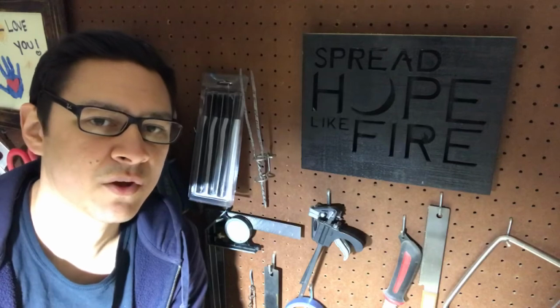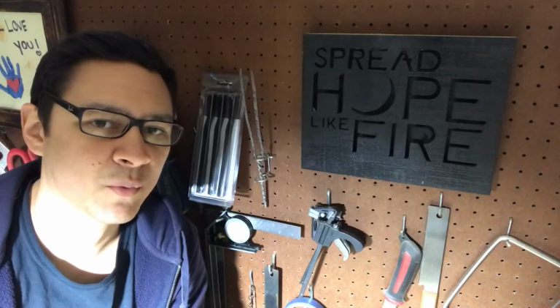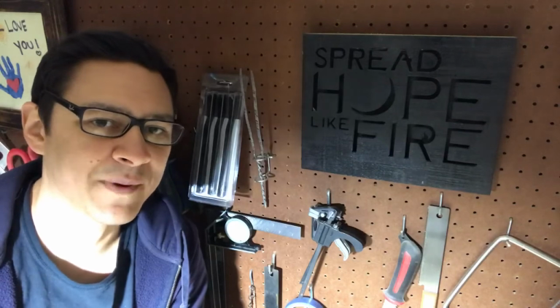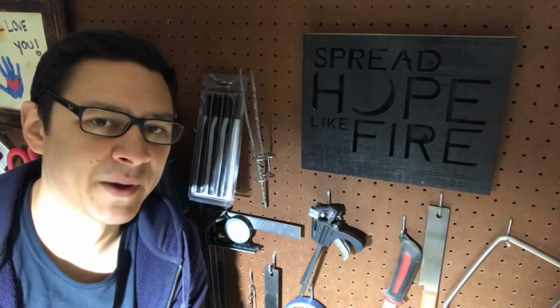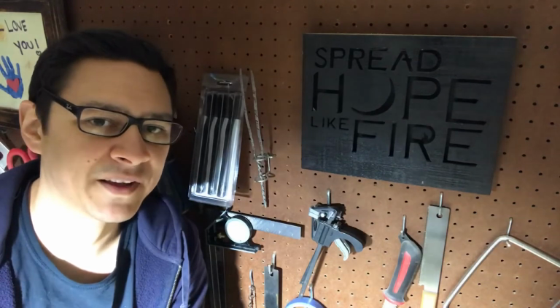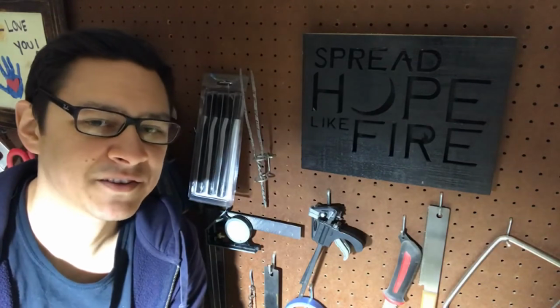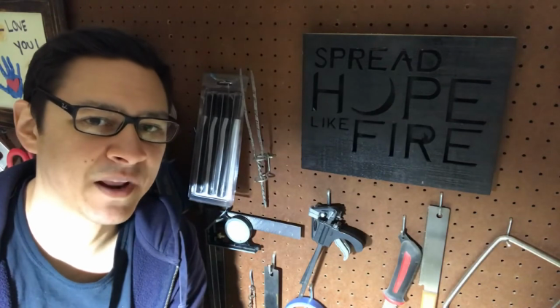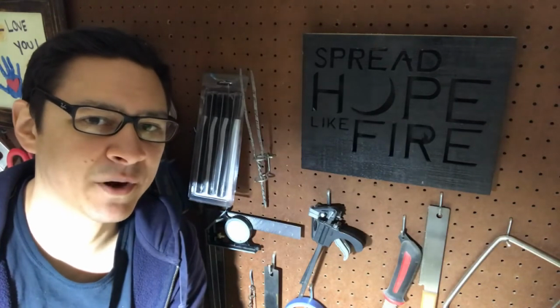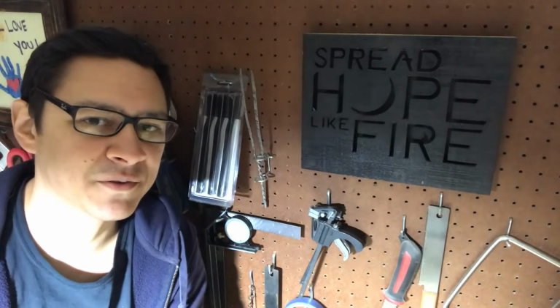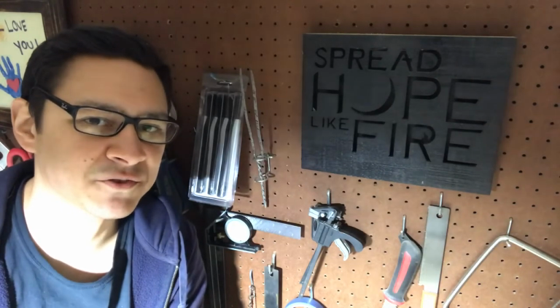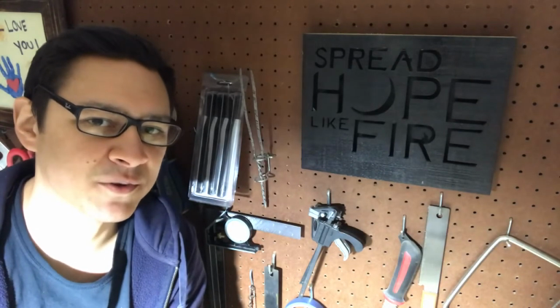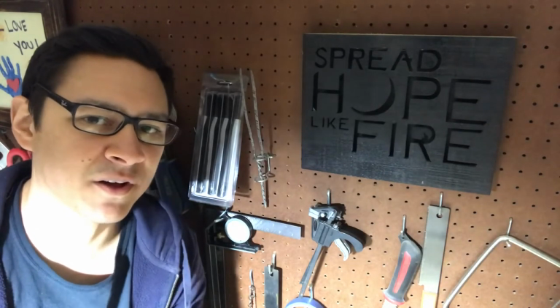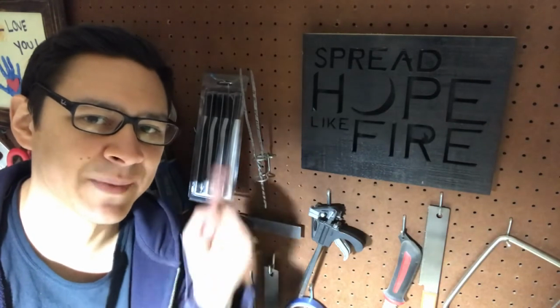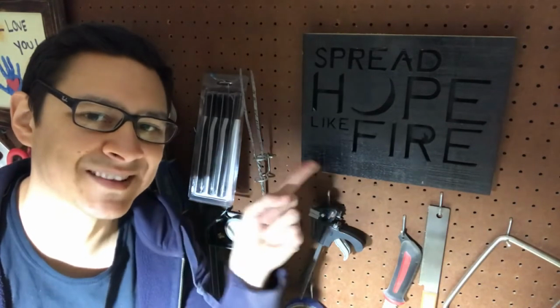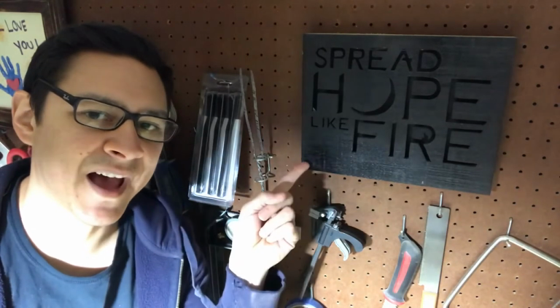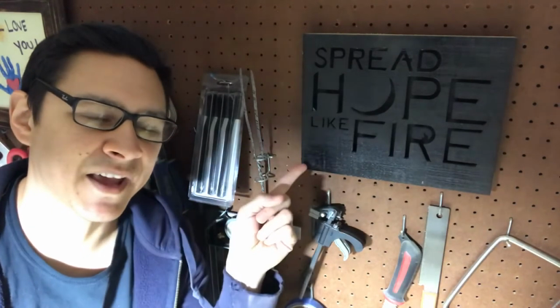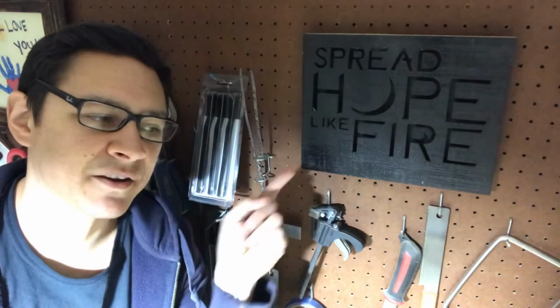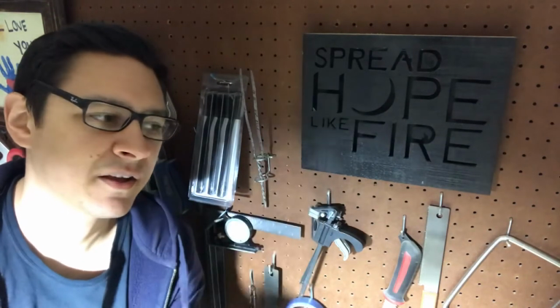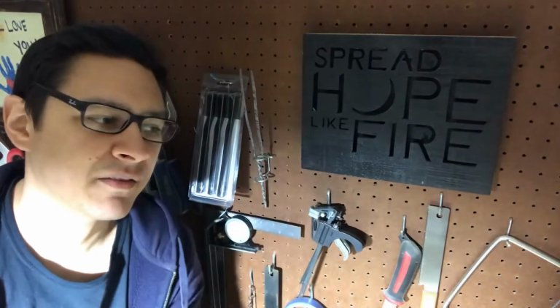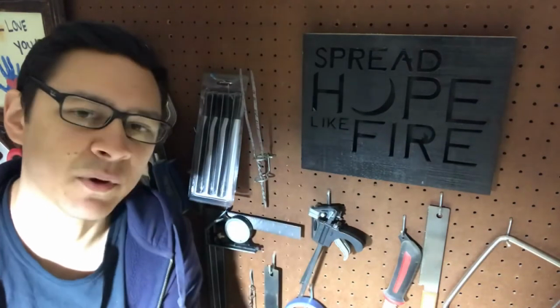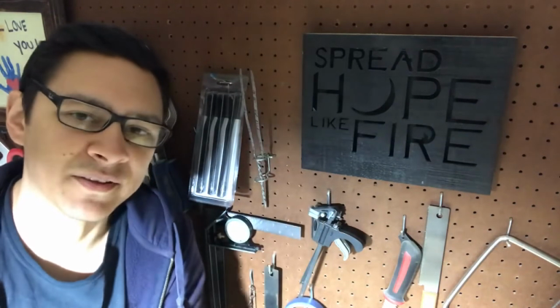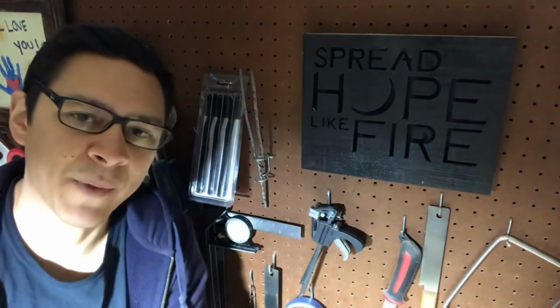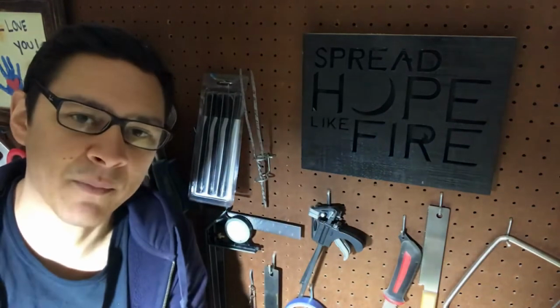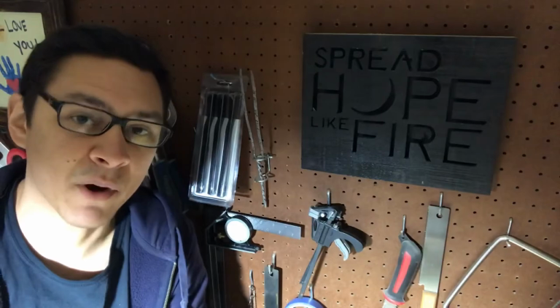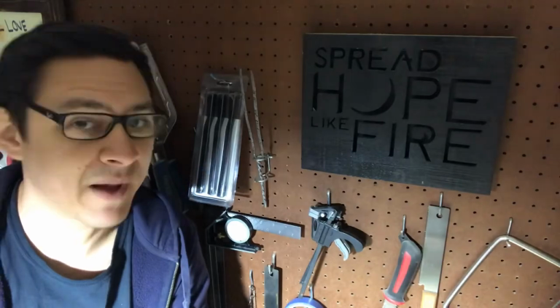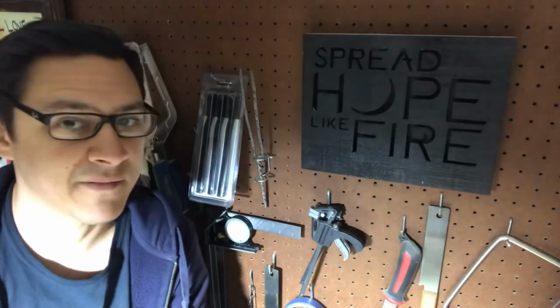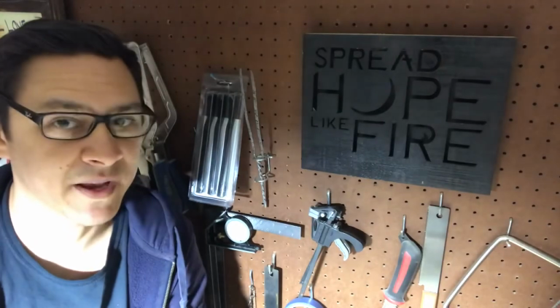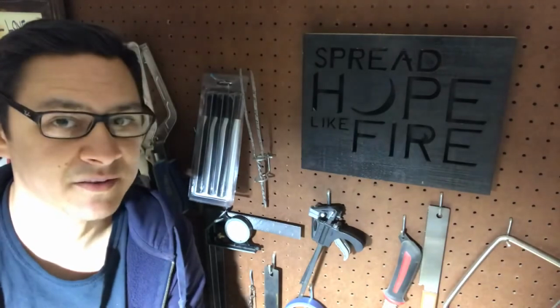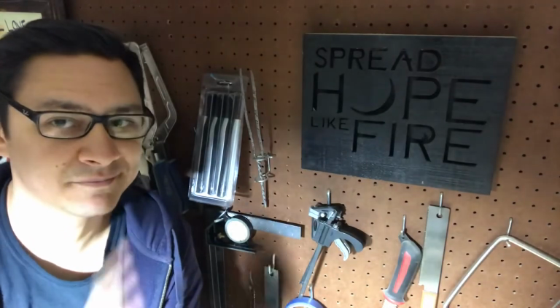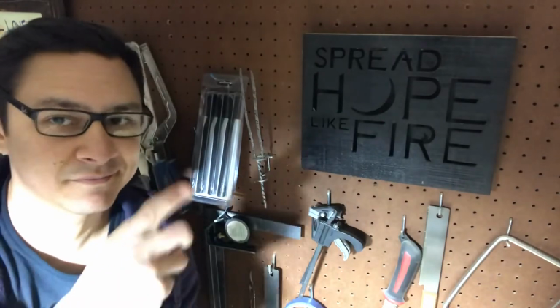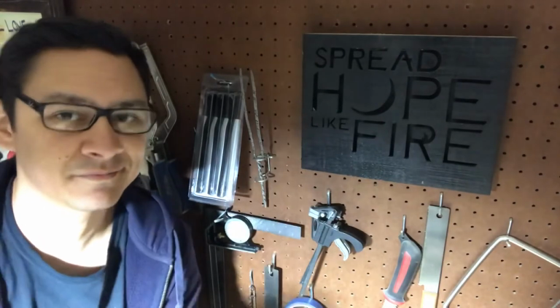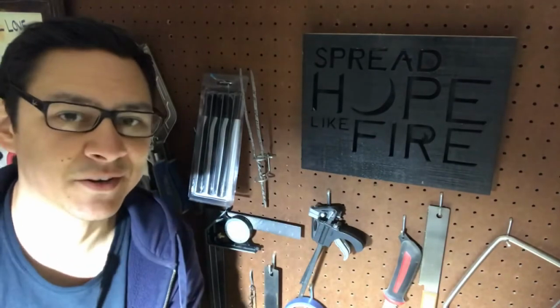What's up everybody? Today we're going to use a scroll saw to make a sign that was inspired by one of my favorite bands. Stay tuned.